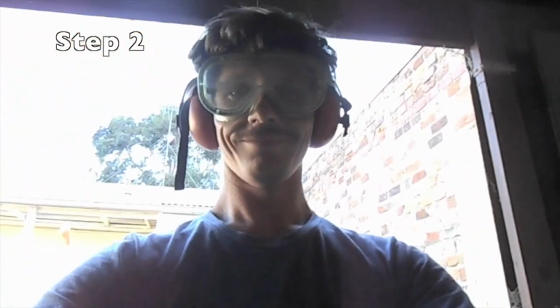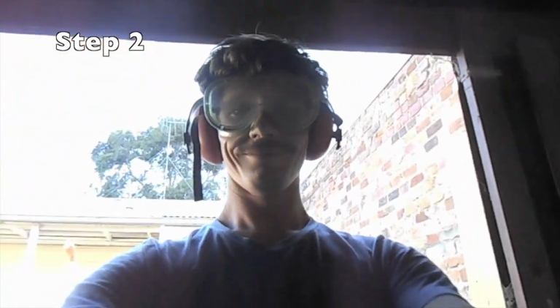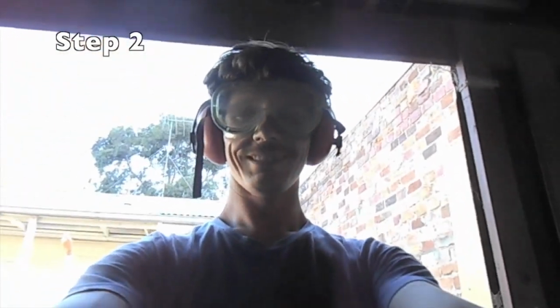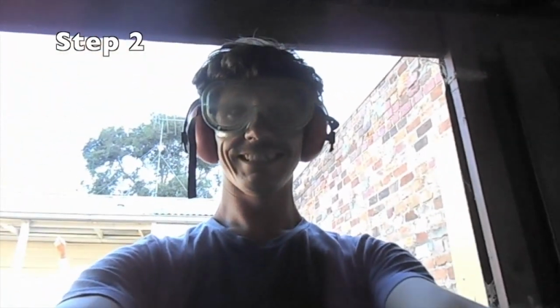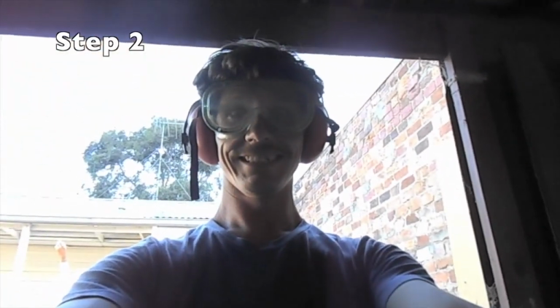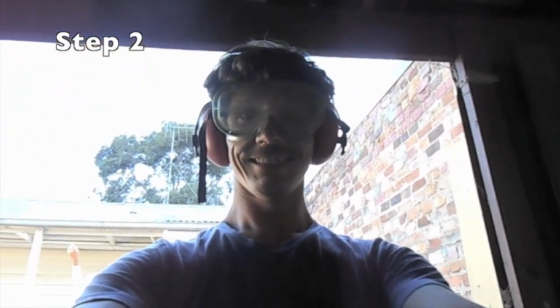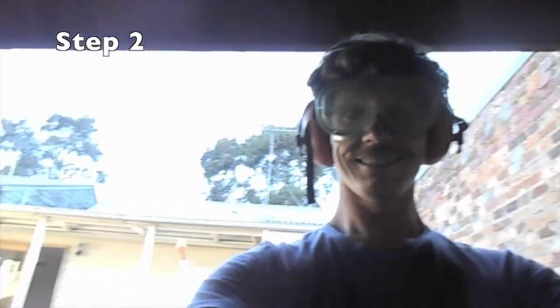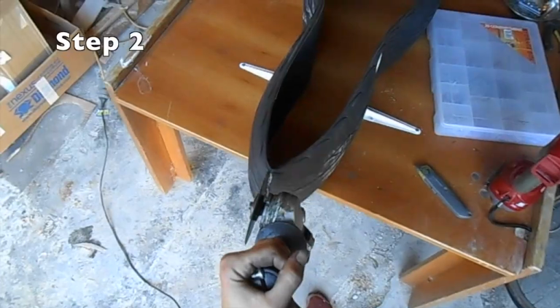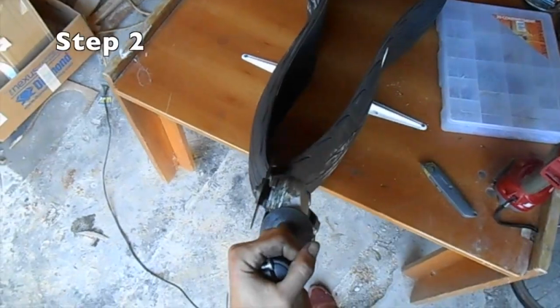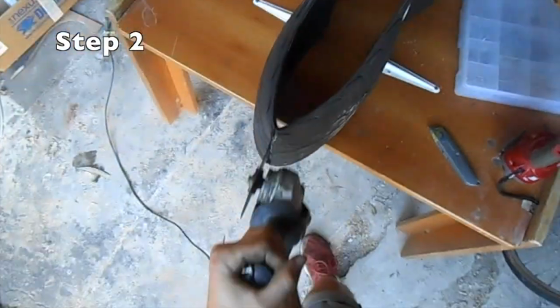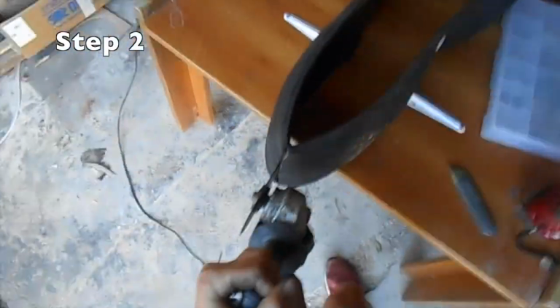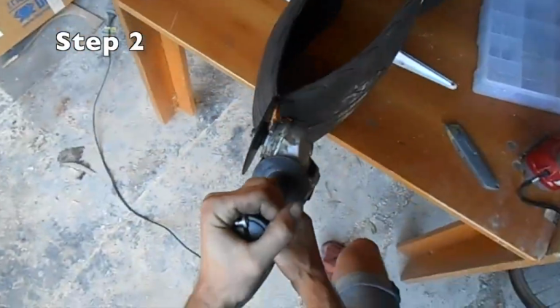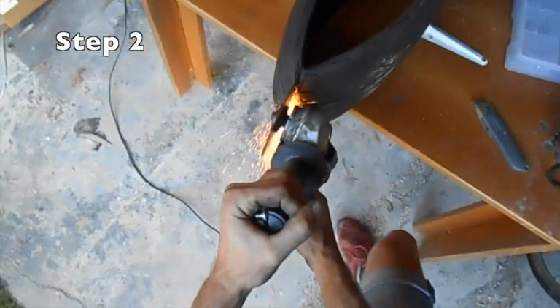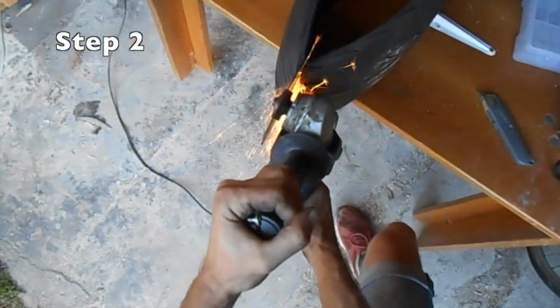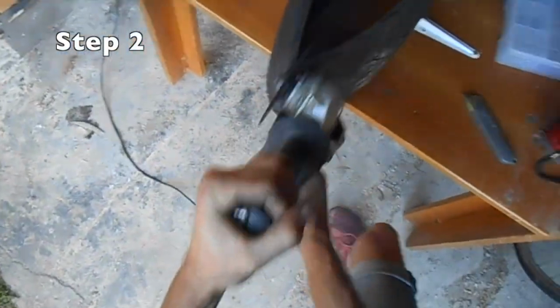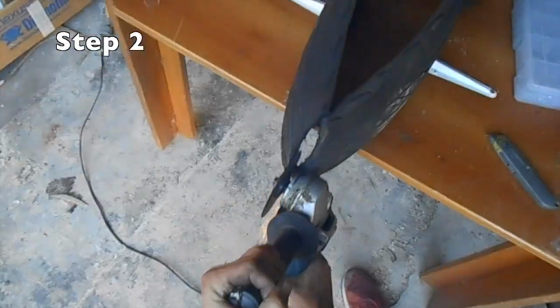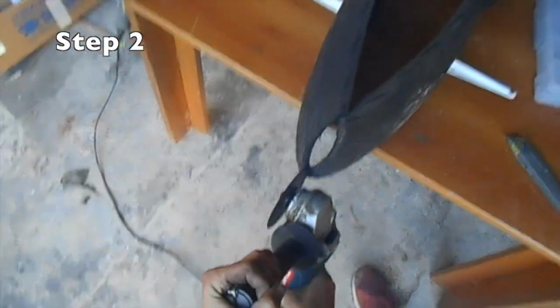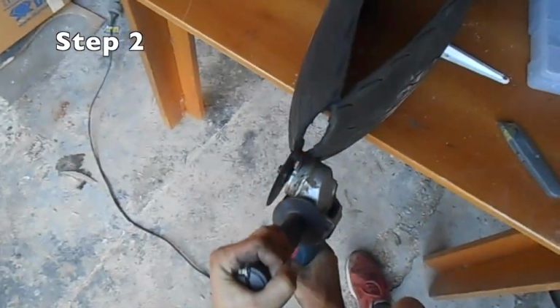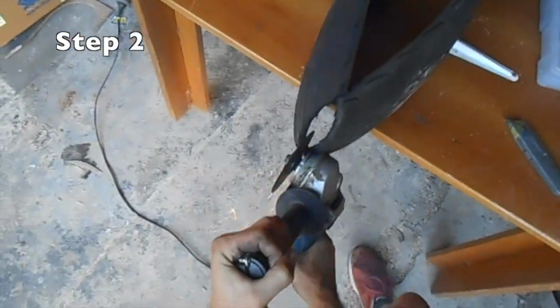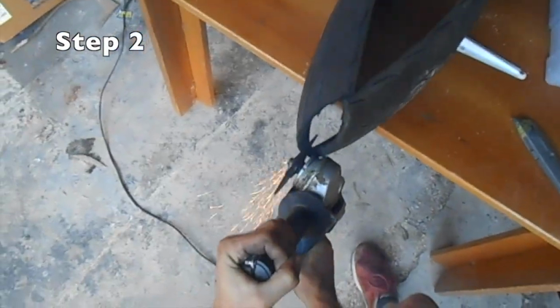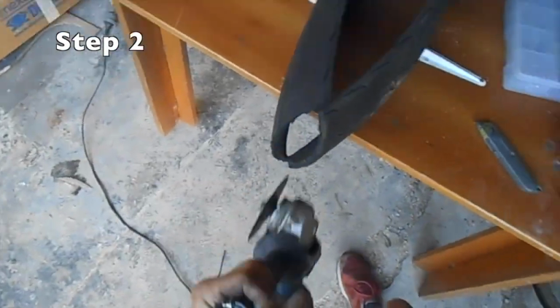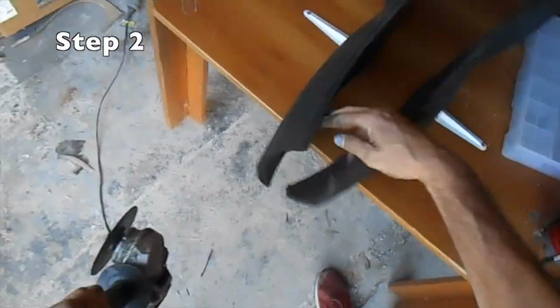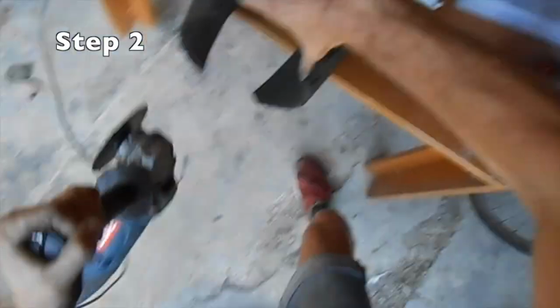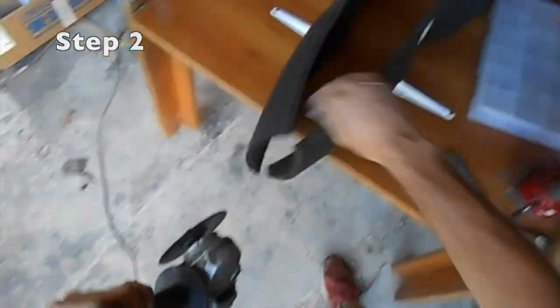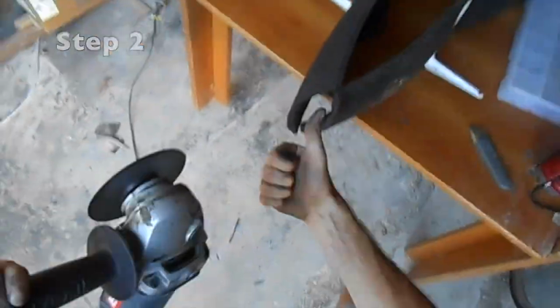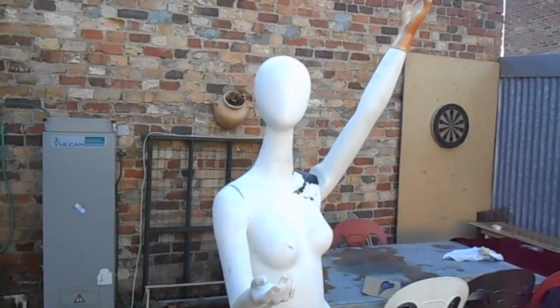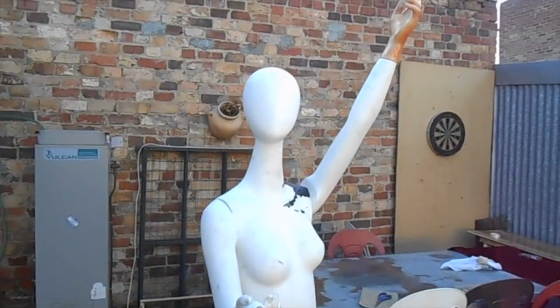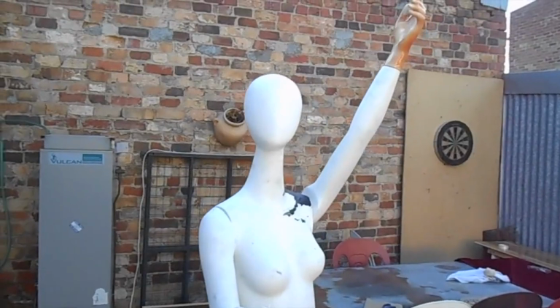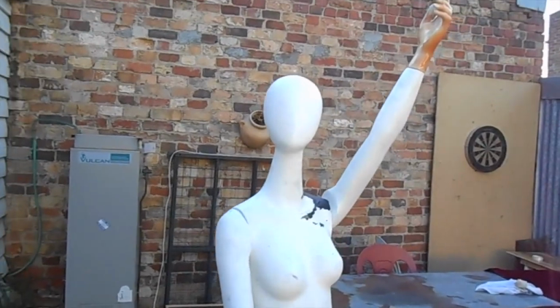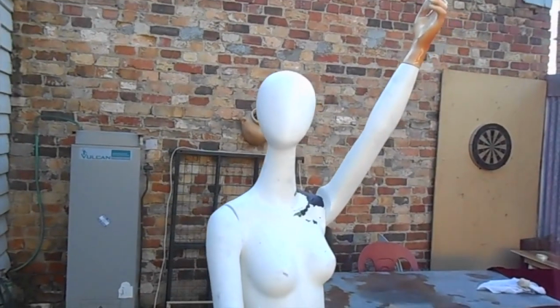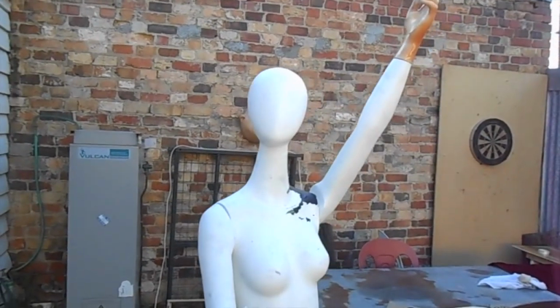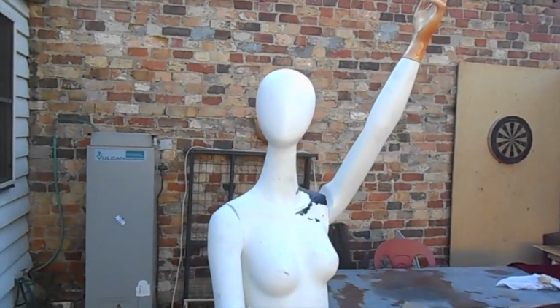Safety! Use an angle grinder to cut down the seam and then get approval from your local mannequin.